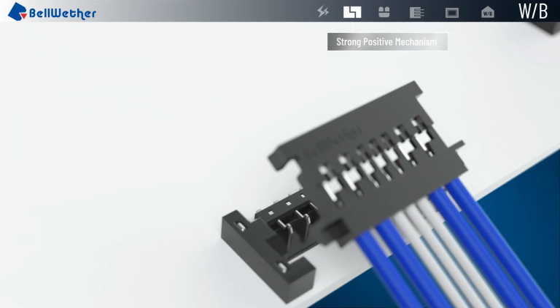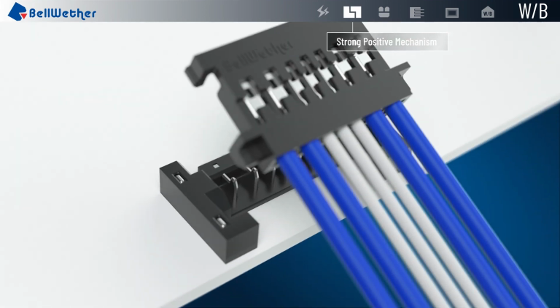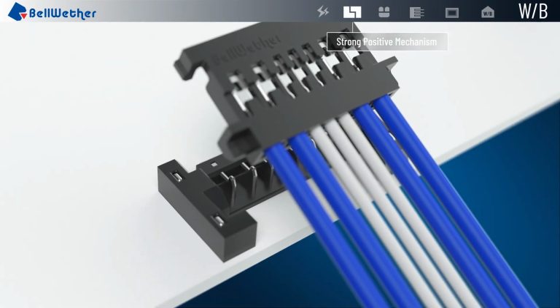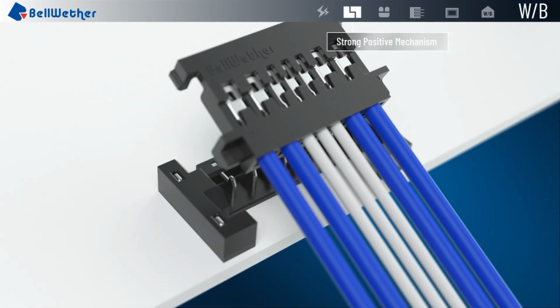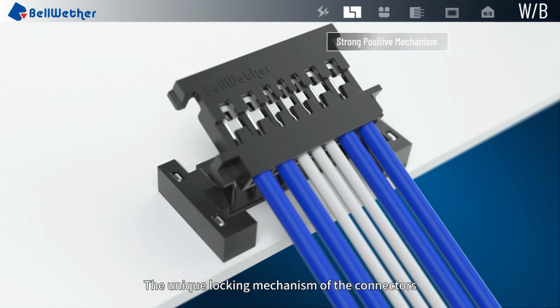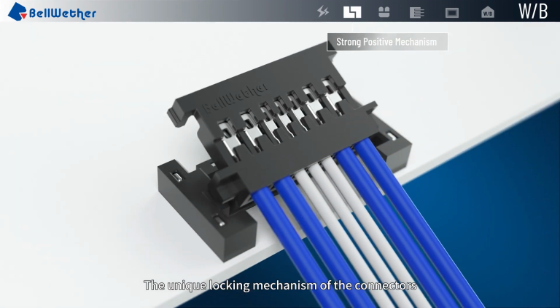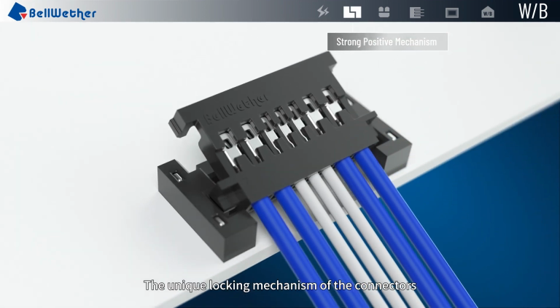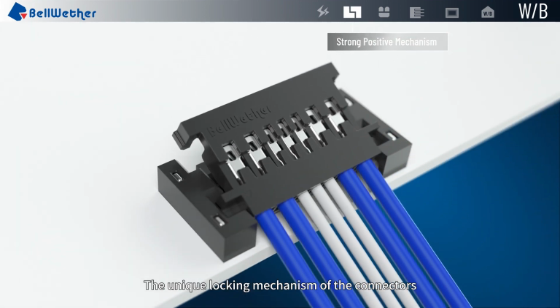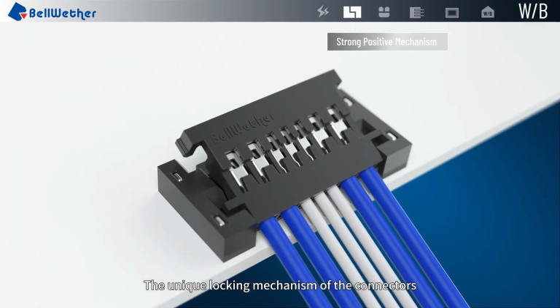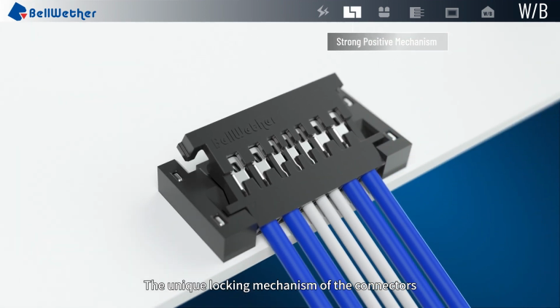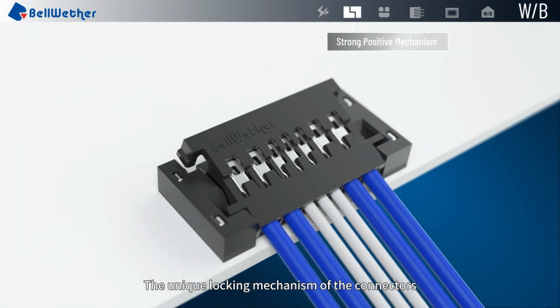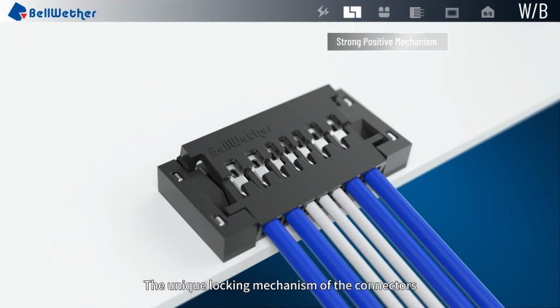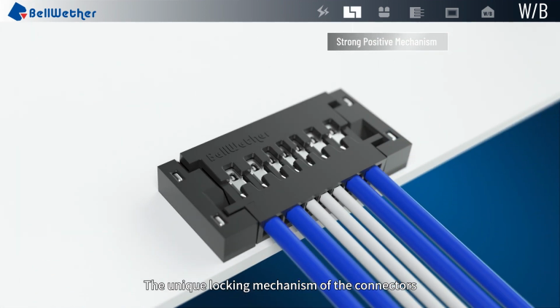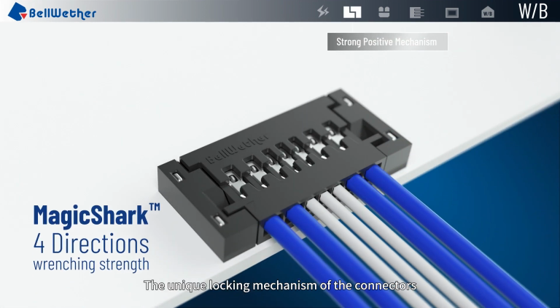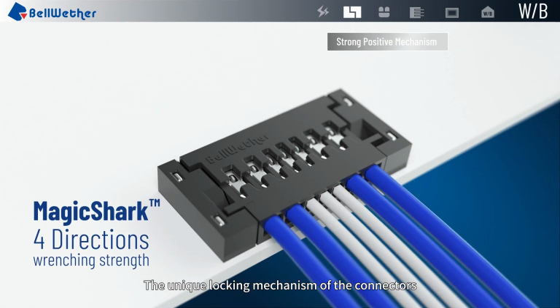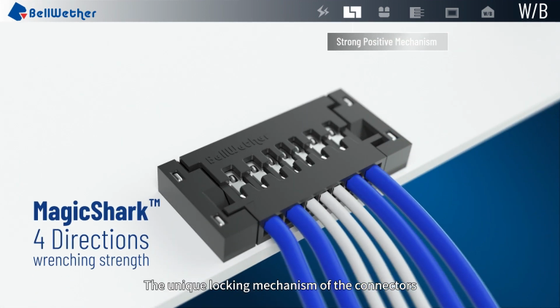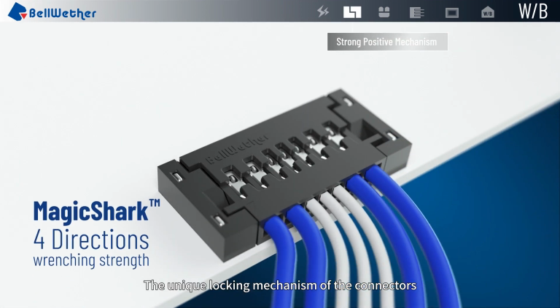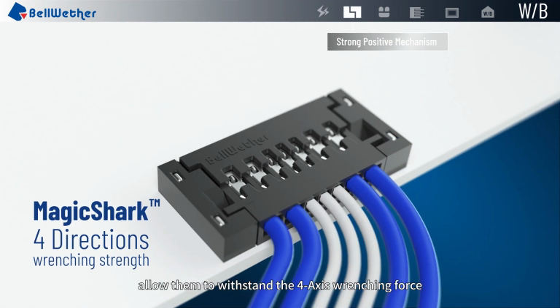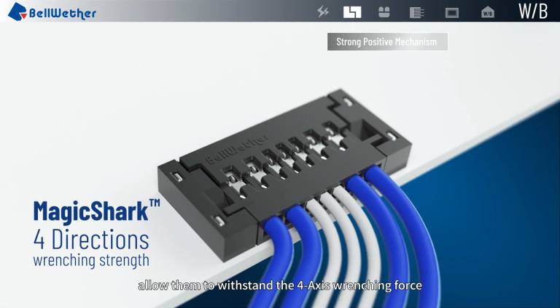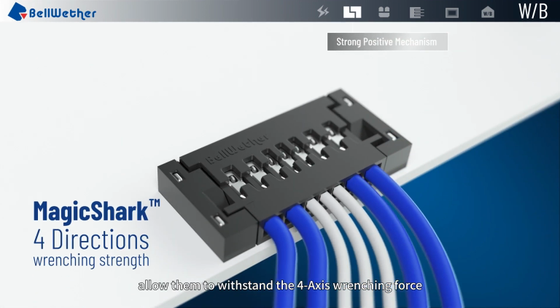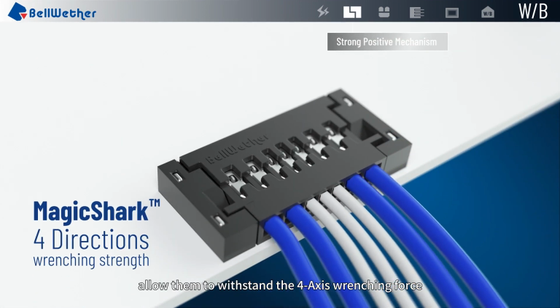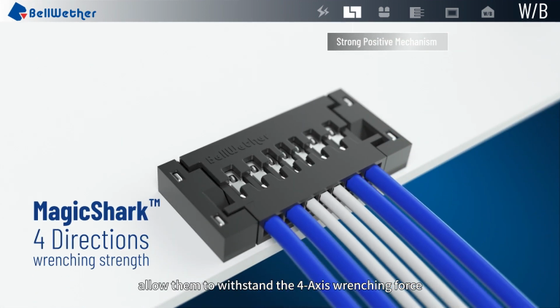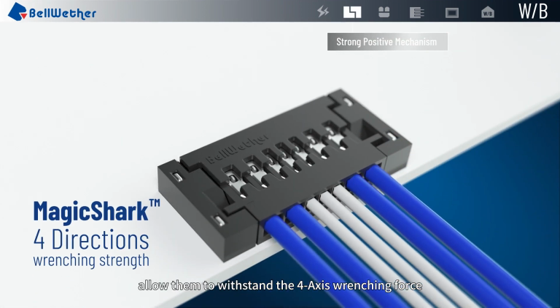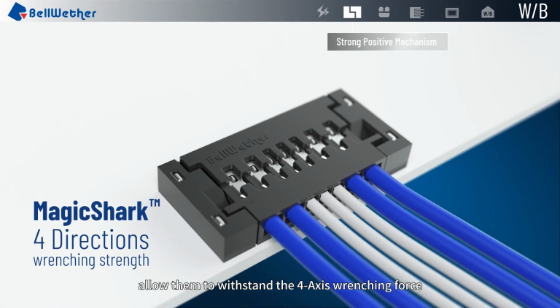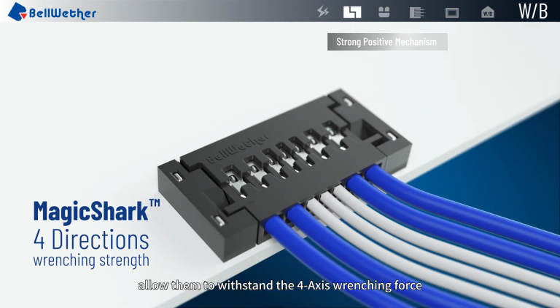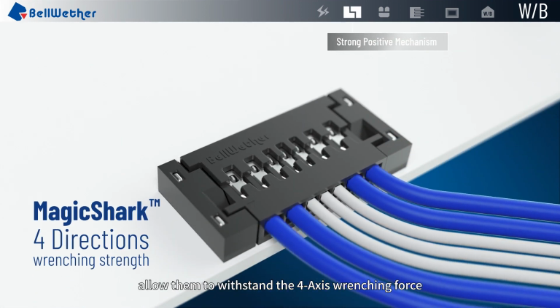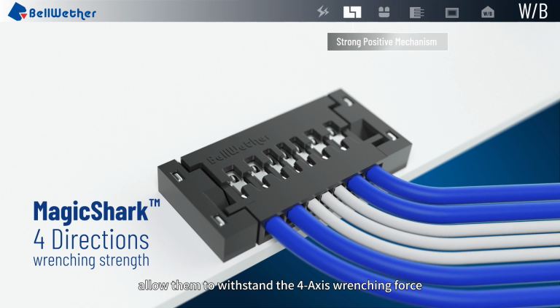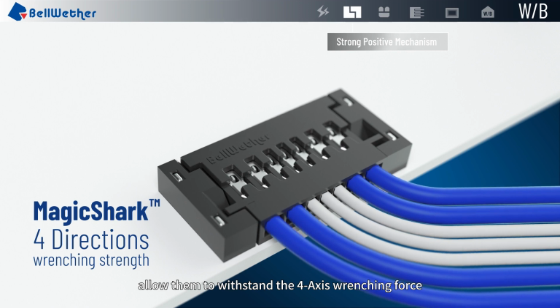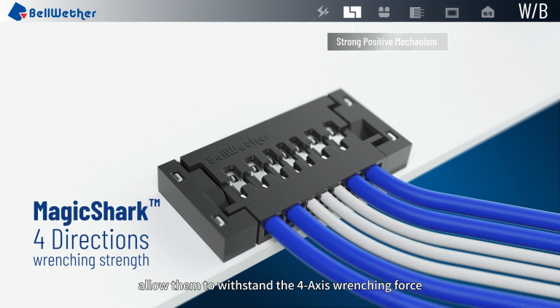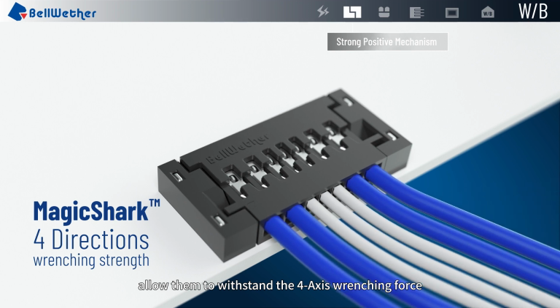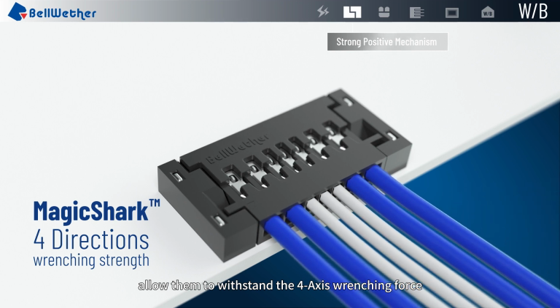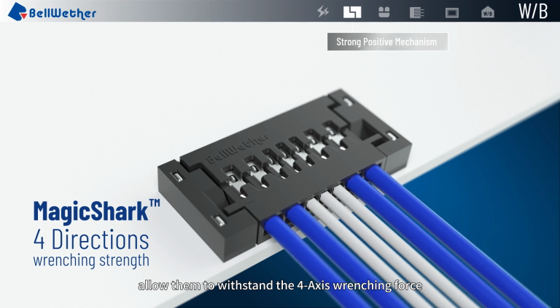The unique locking mechanism of the connectors allows them to withstand the 4-axis wrenching force.